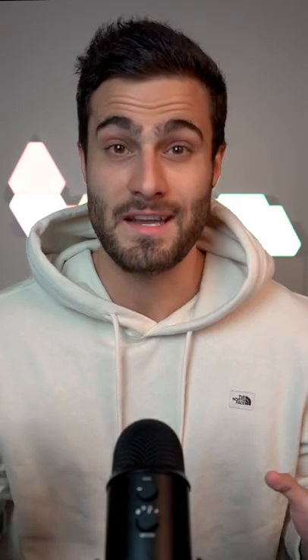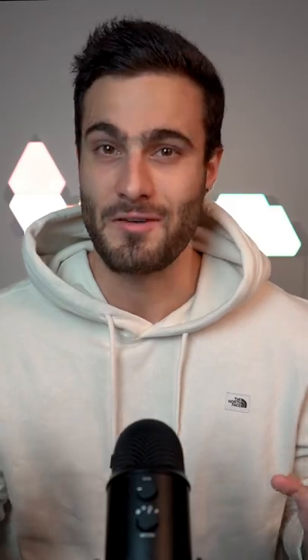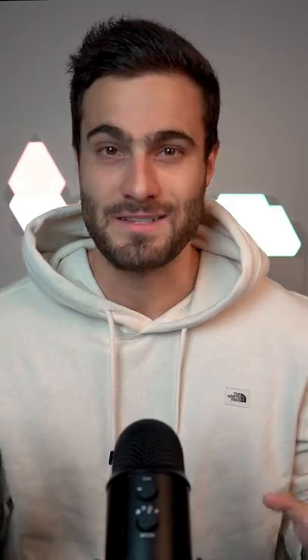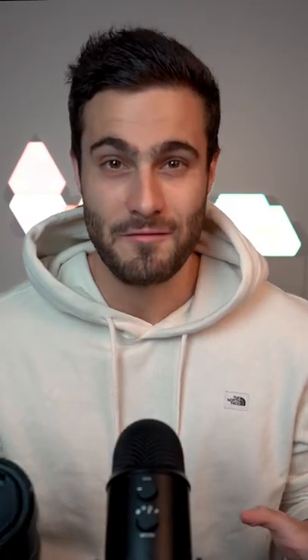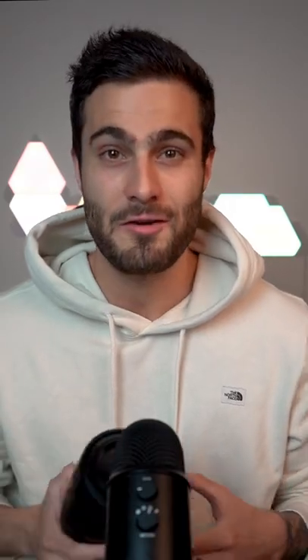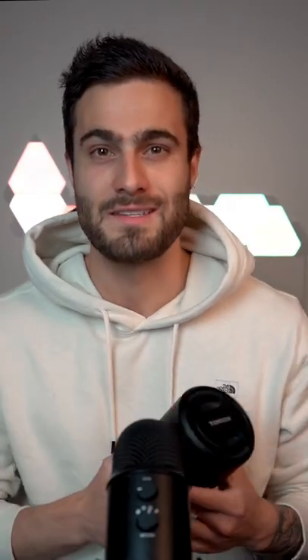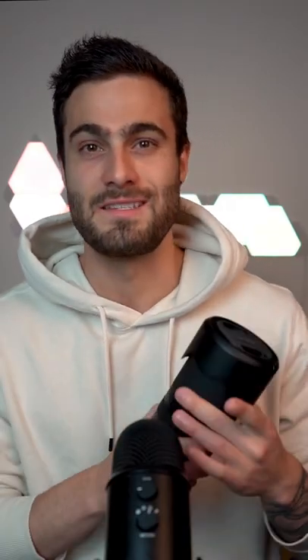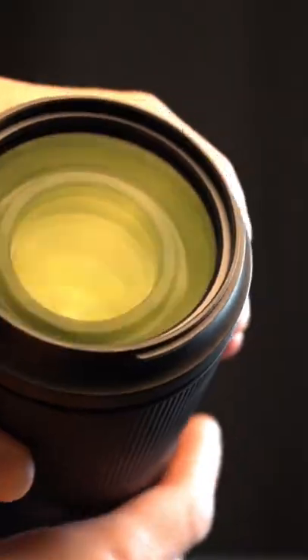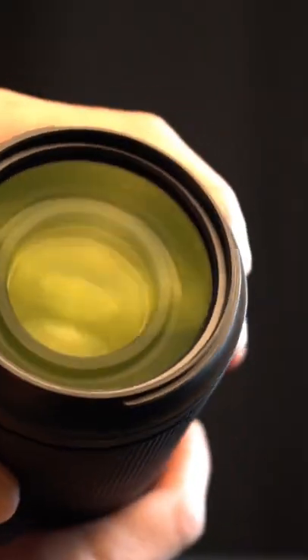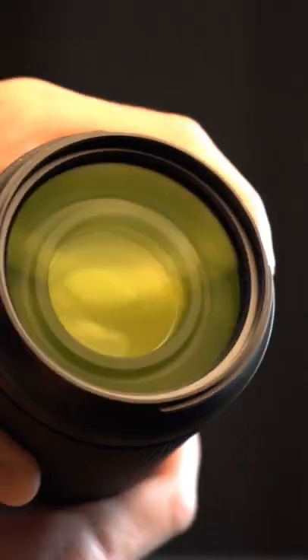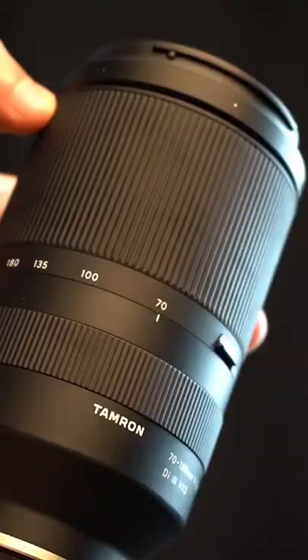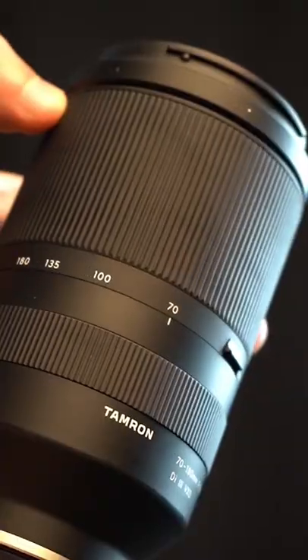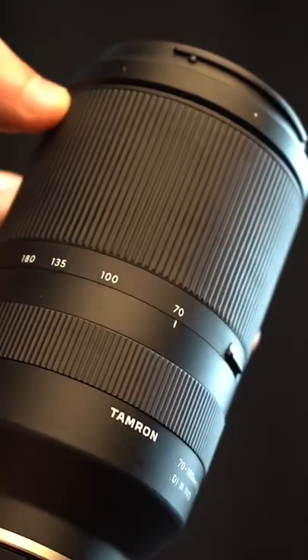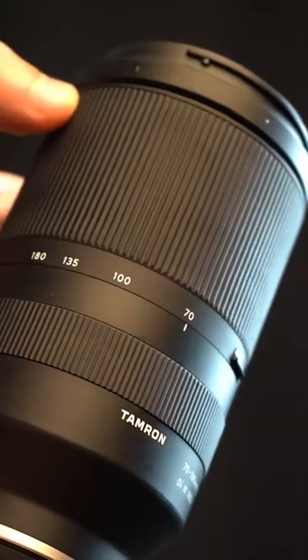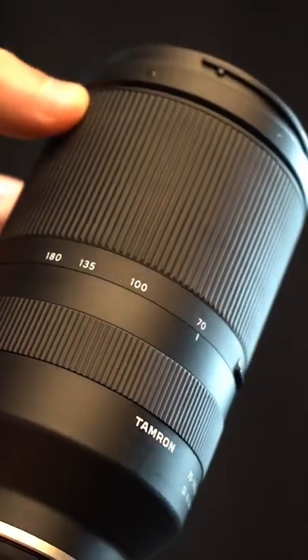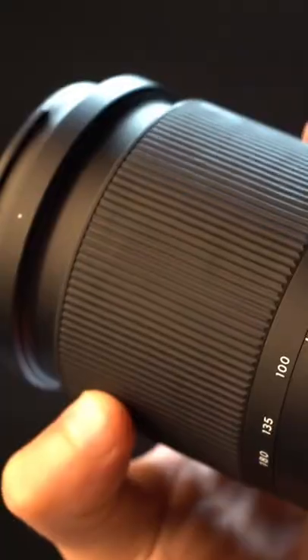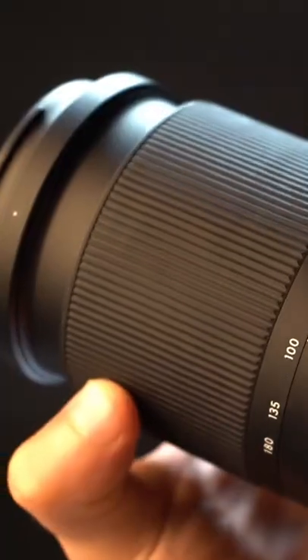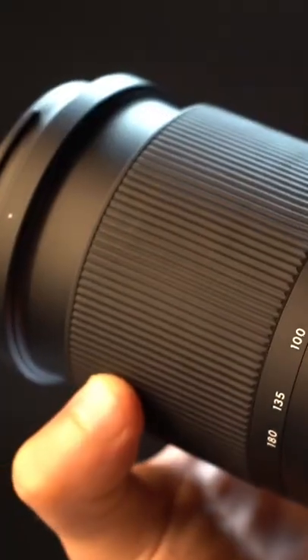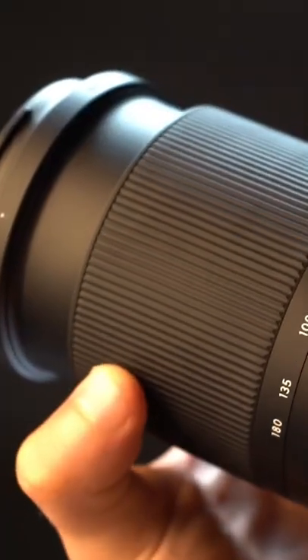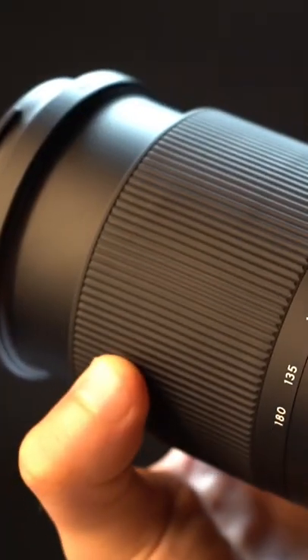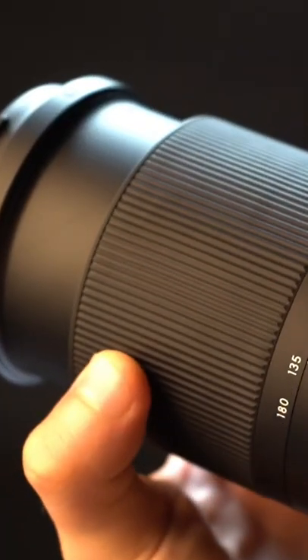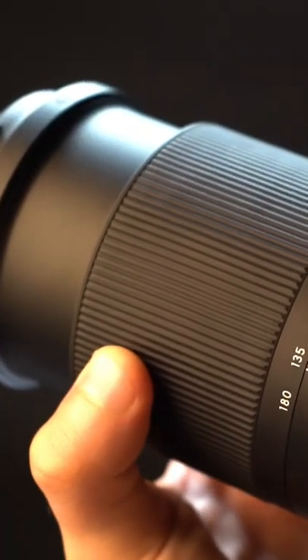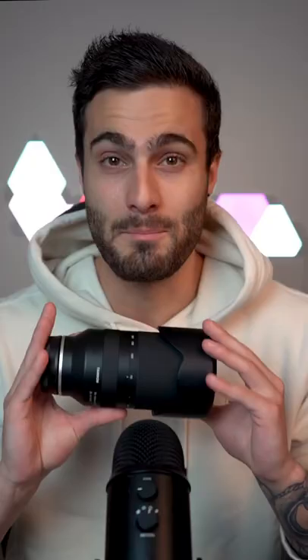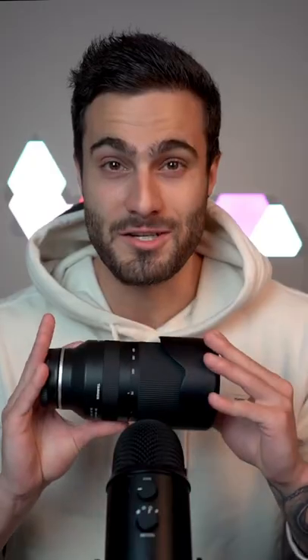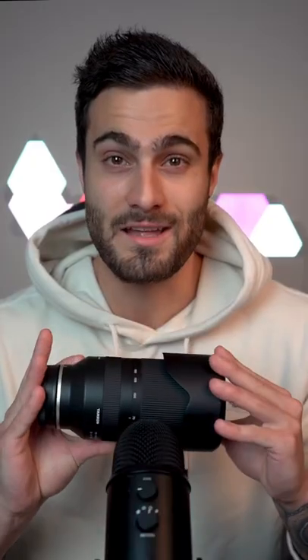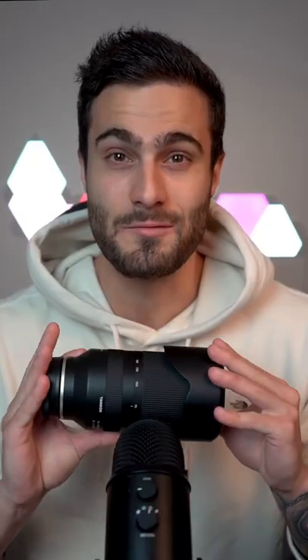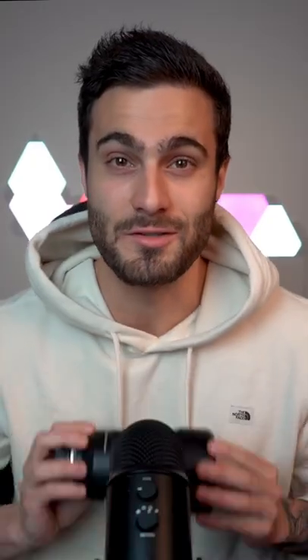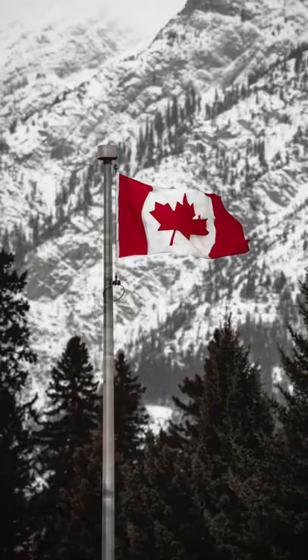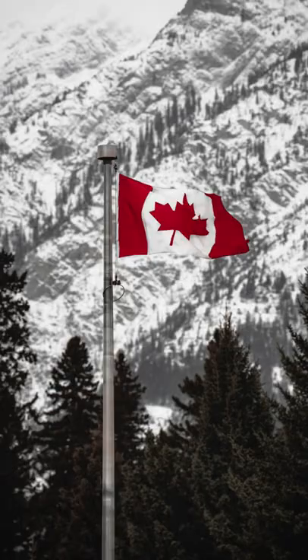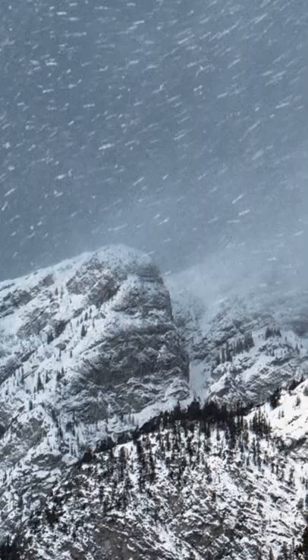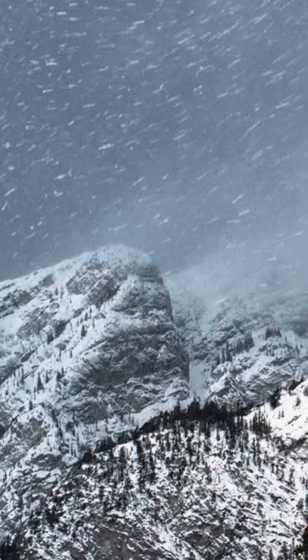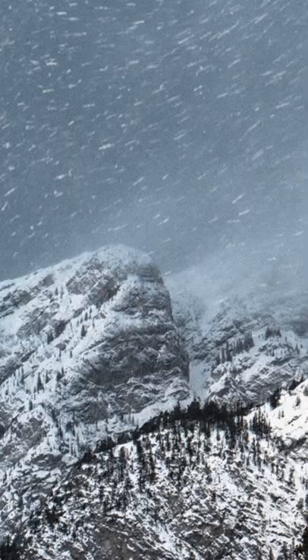Next, we've got our telephoto. This is the Tamron 70-180mm f2.8. Absolutely amazing budget lens when you're looking for a Sony telephoto.